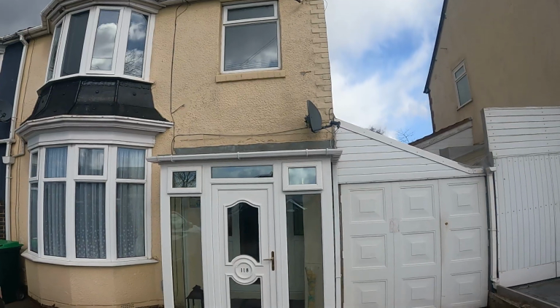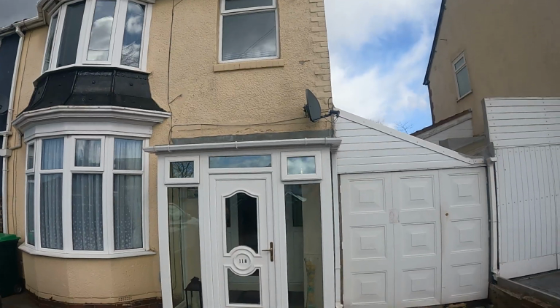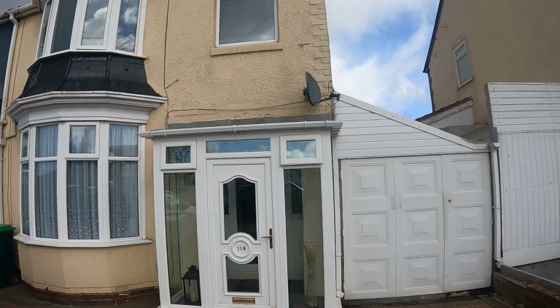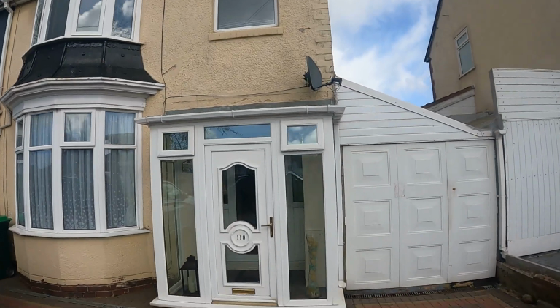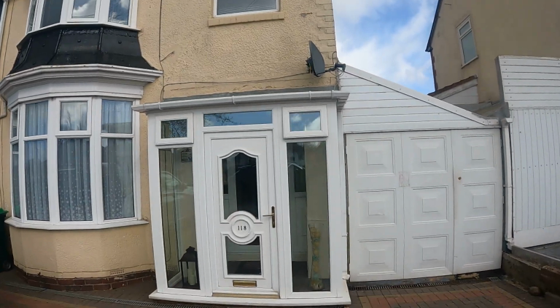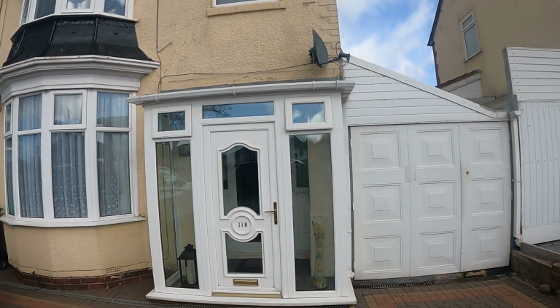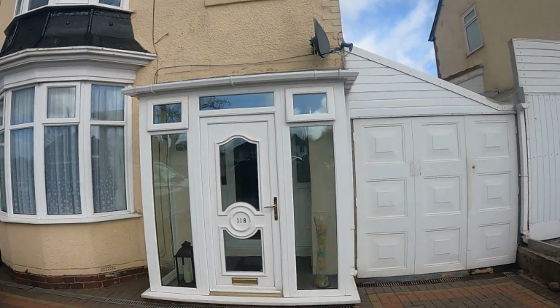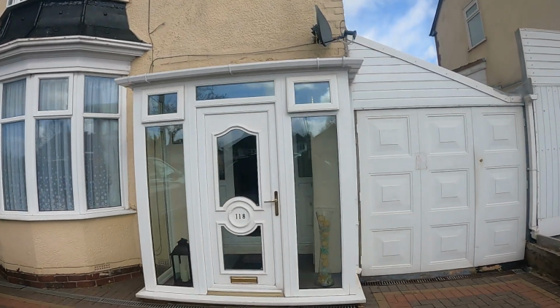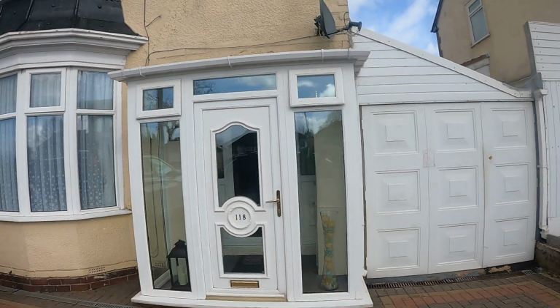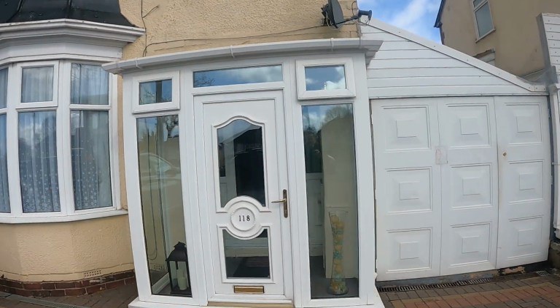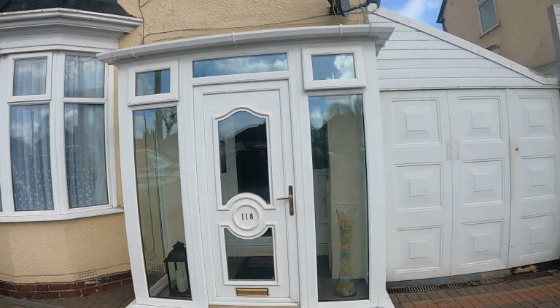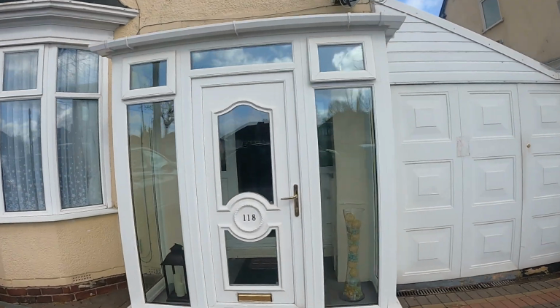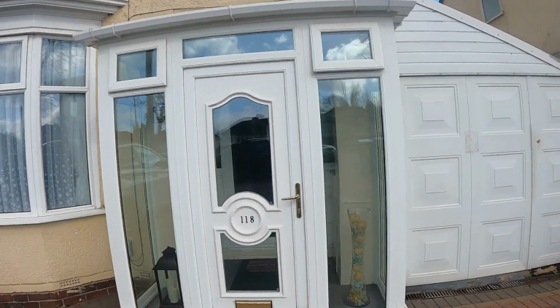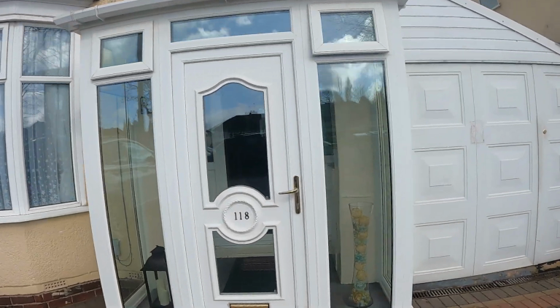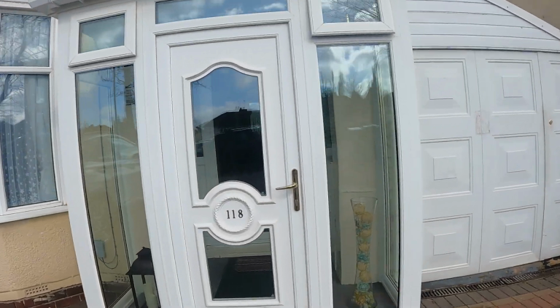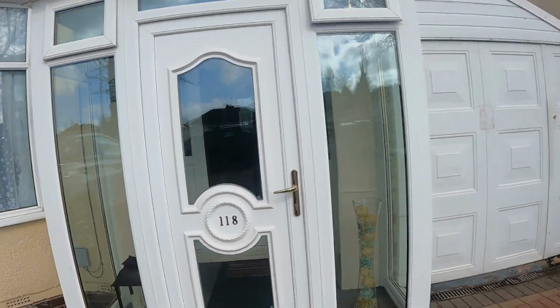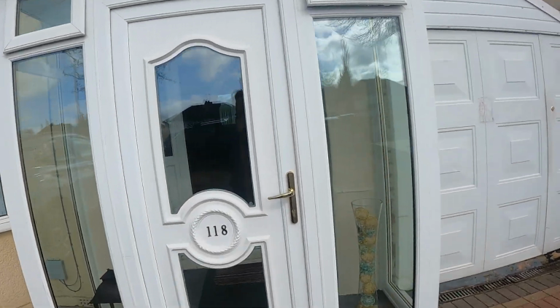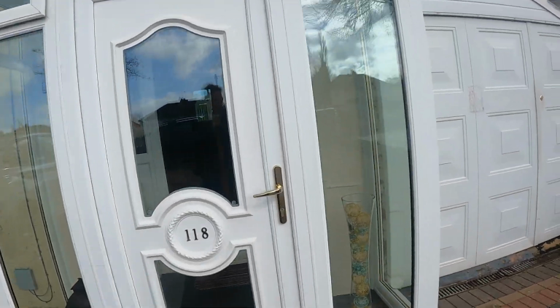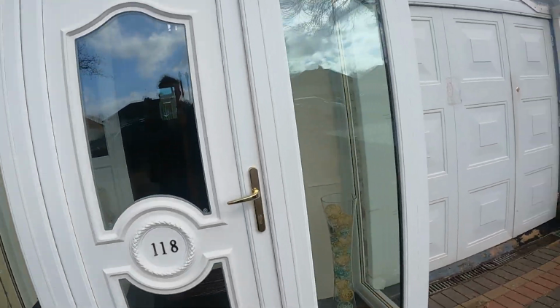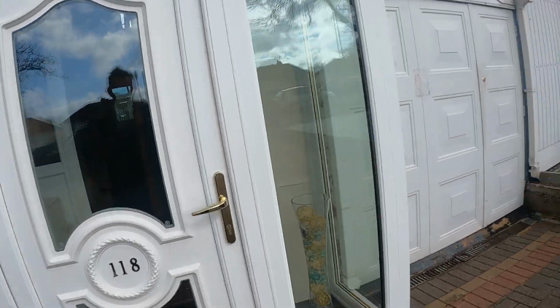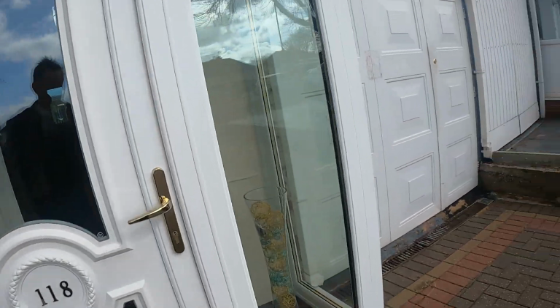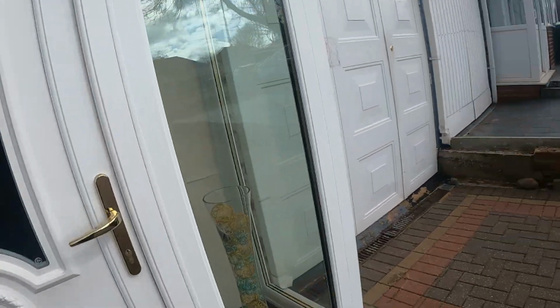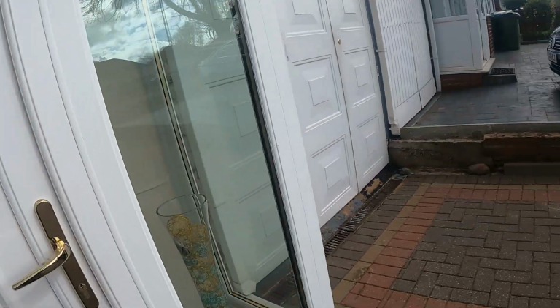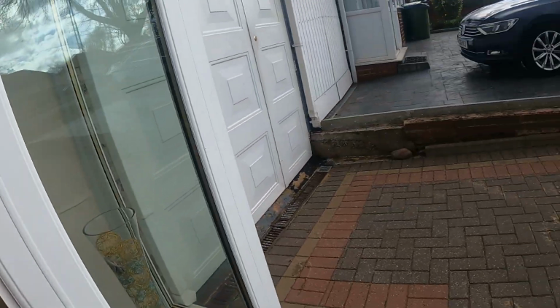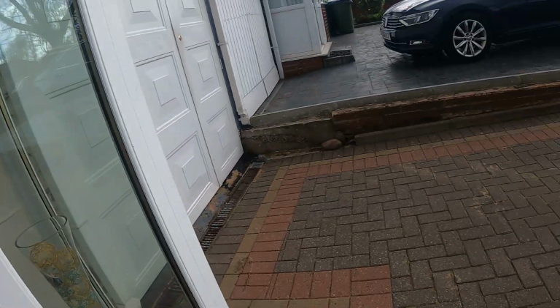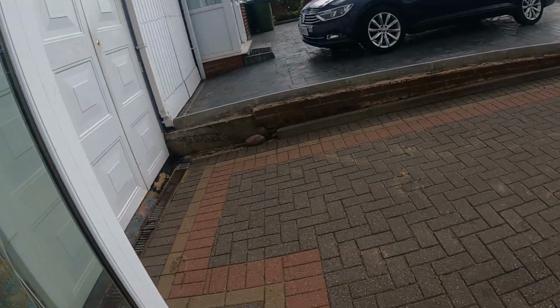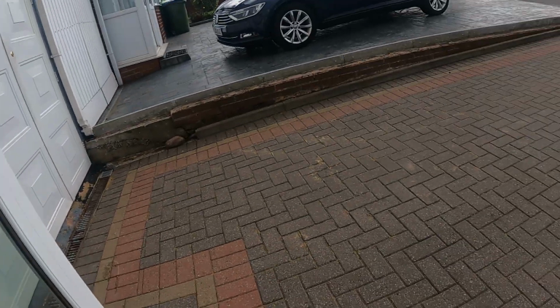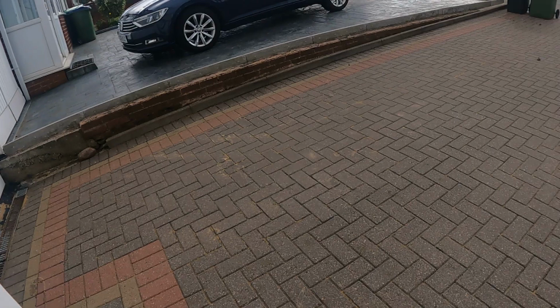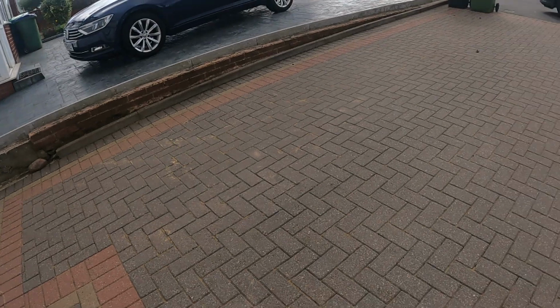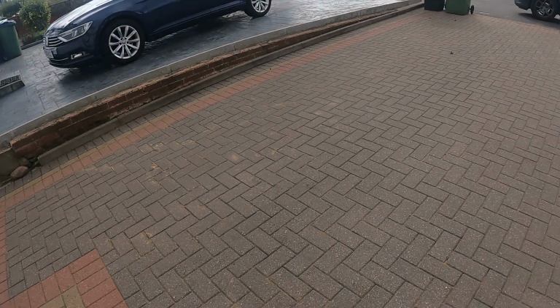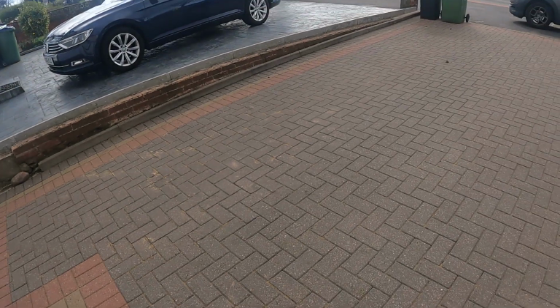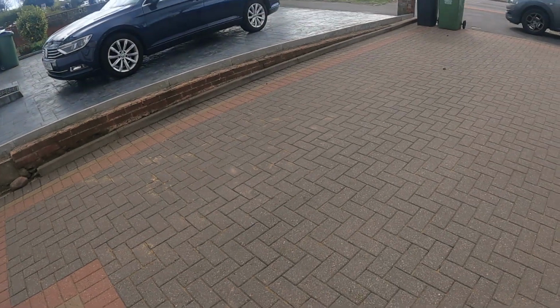Good morning, my name is John from Mick's Hadley Estate Agents. I am here at 118 Wolverhampton Road in Oldbury.